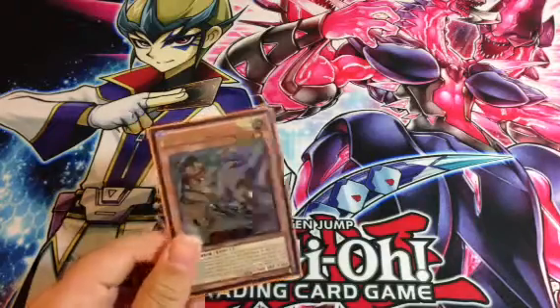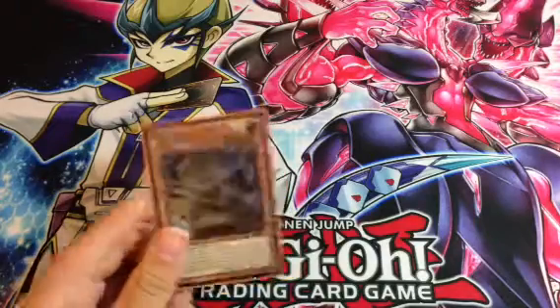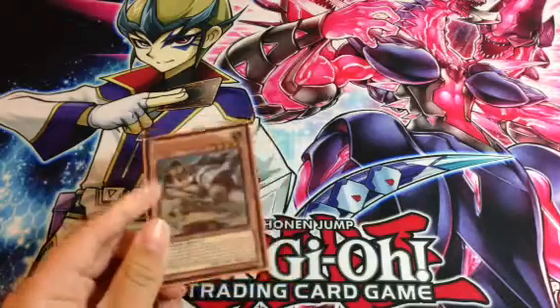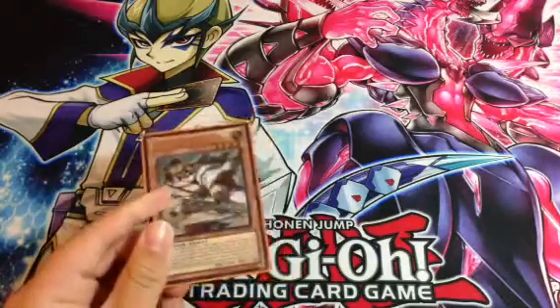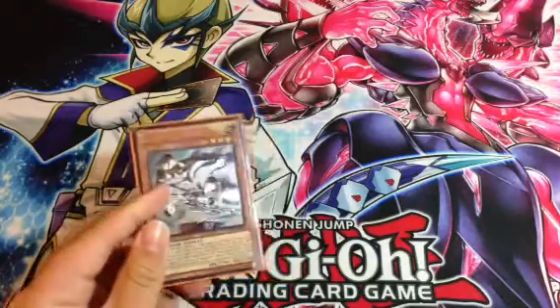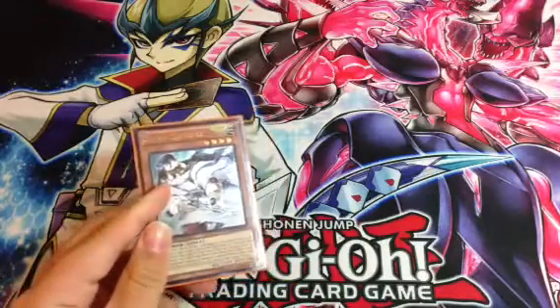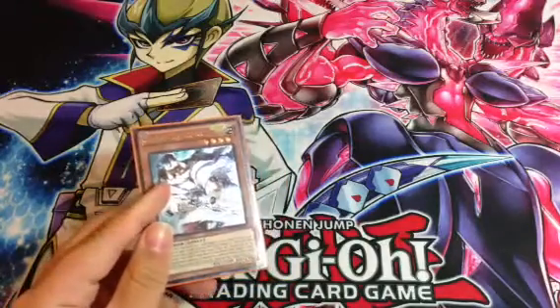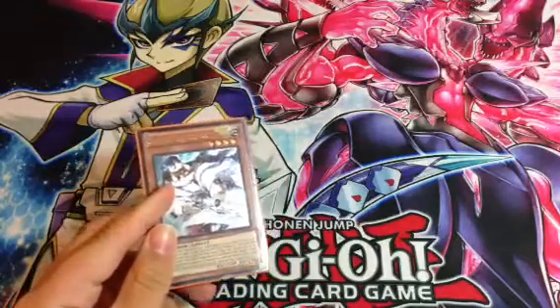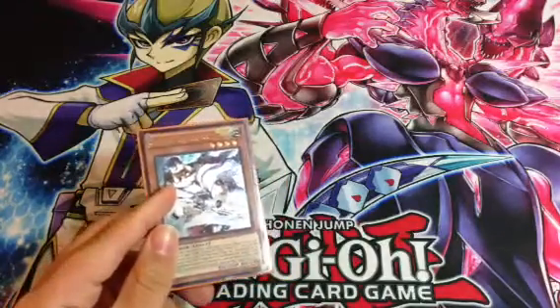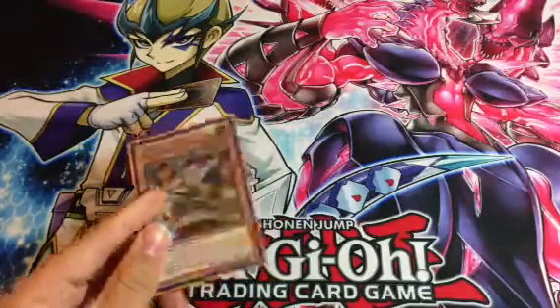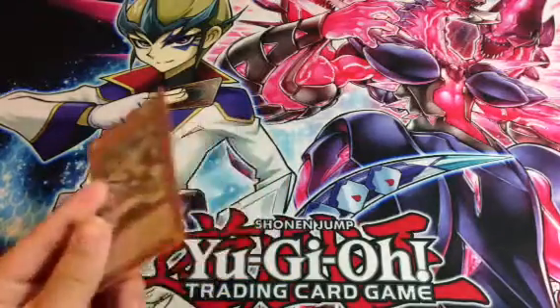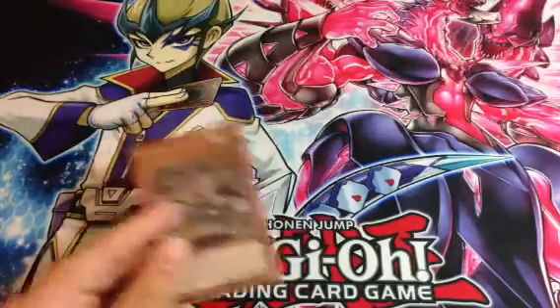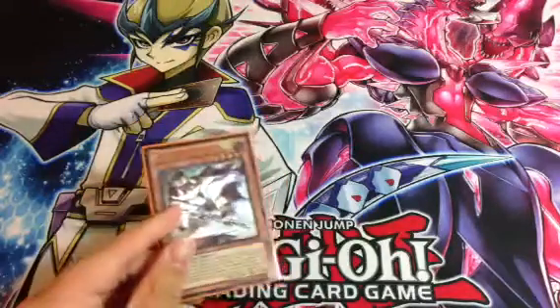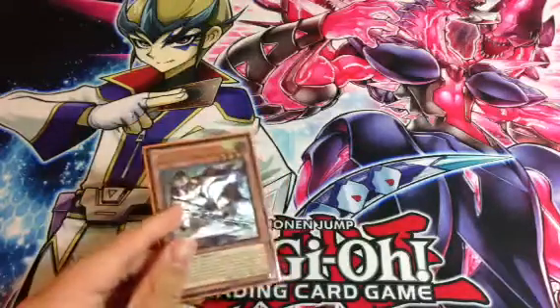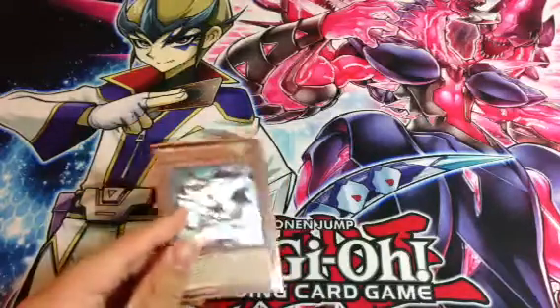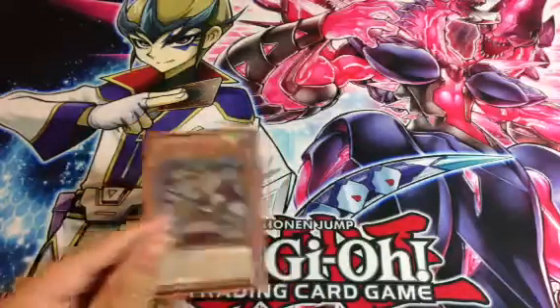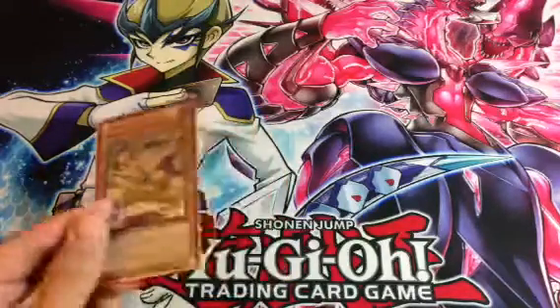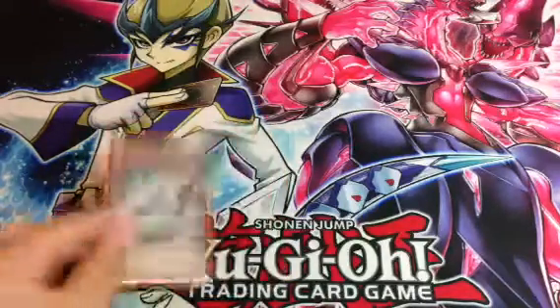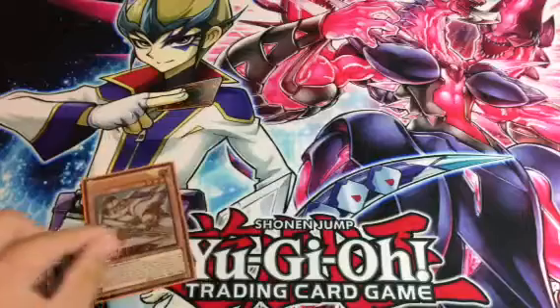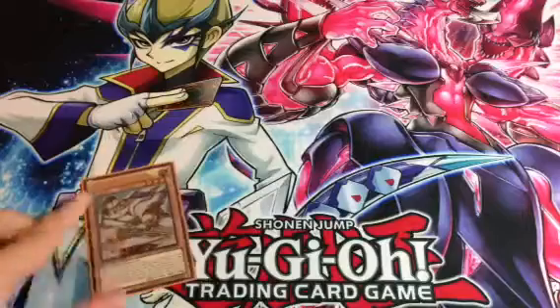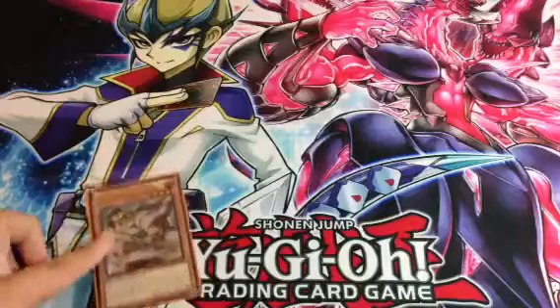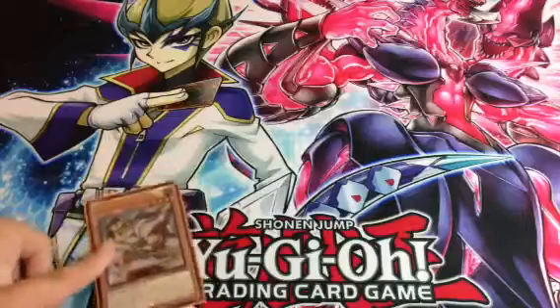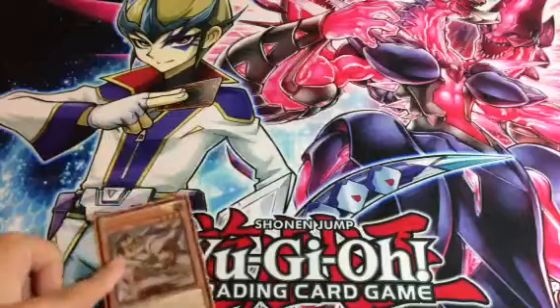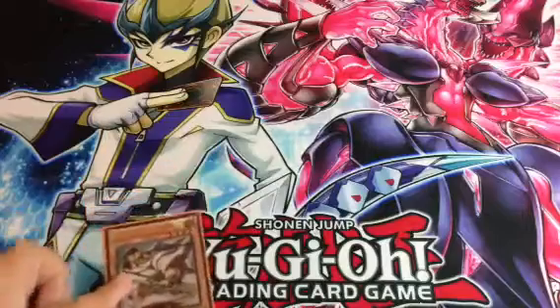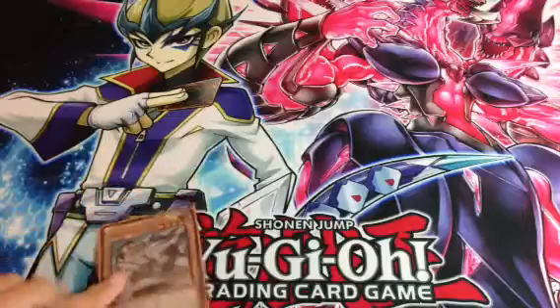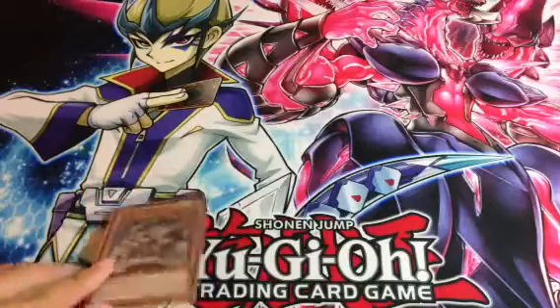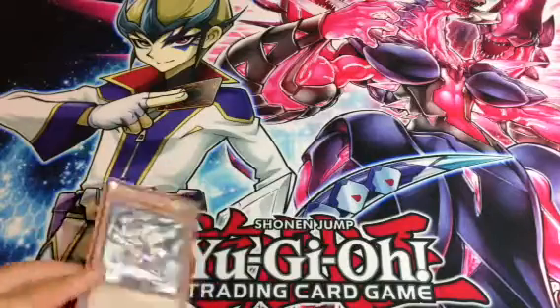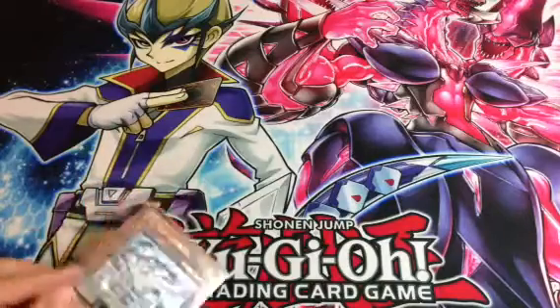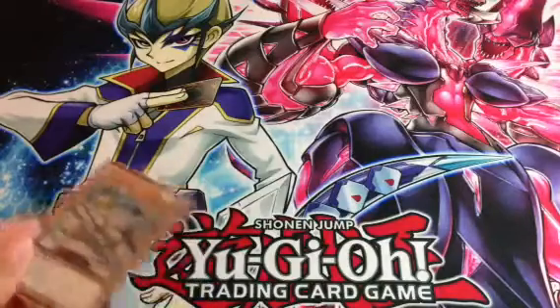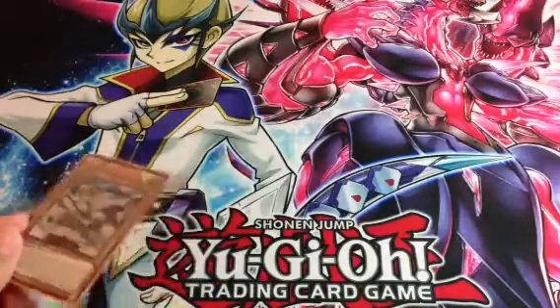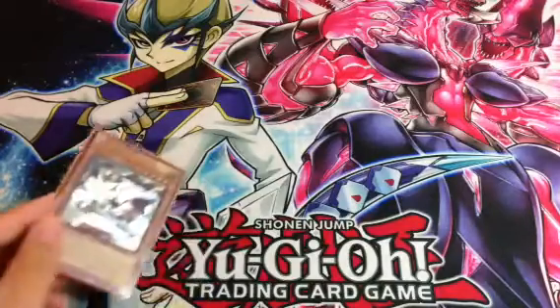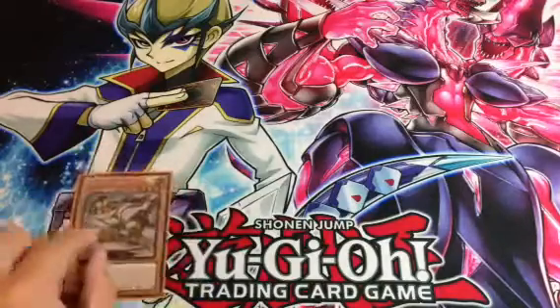Hey YouTube, it's Kaito Tenjo here bringing you guys a new section on my YouTube channel.